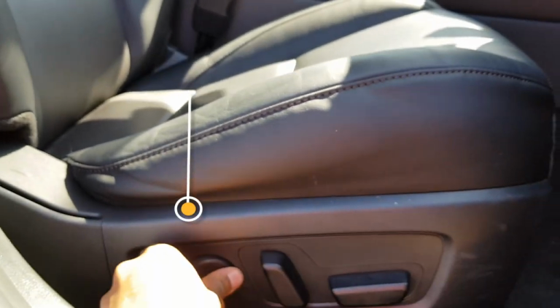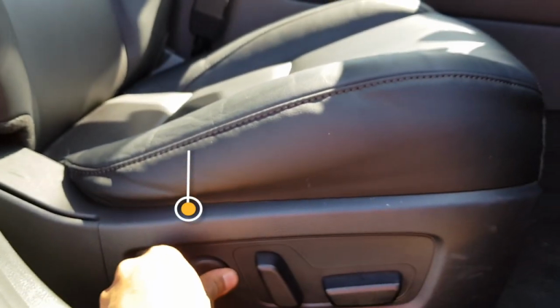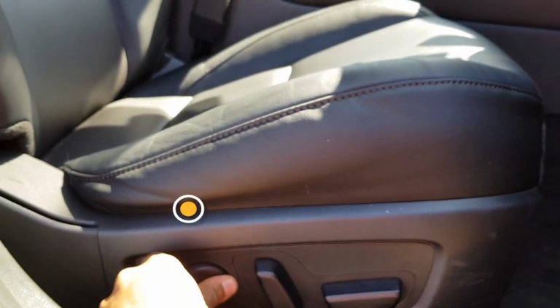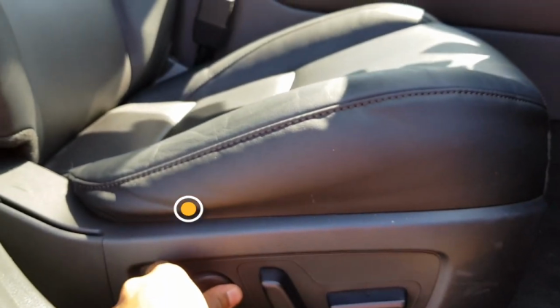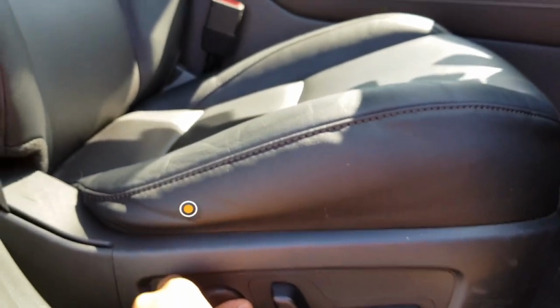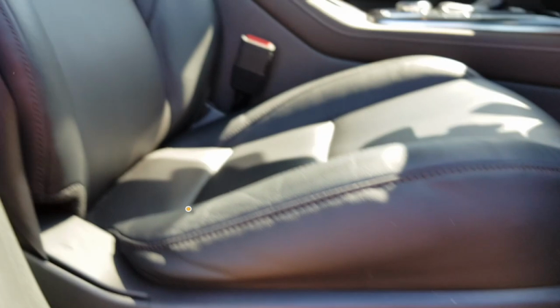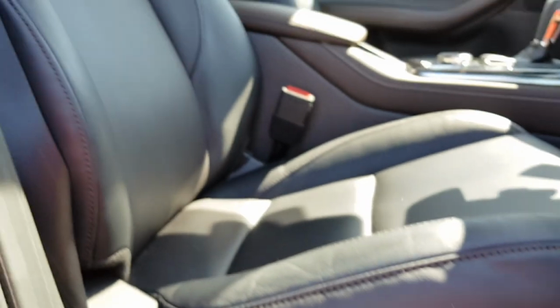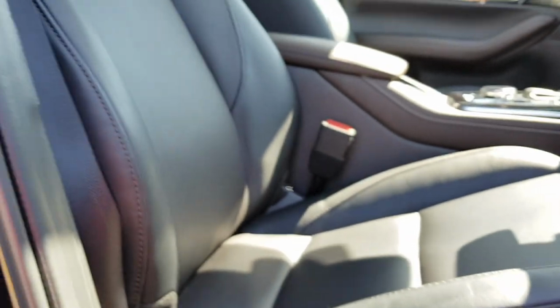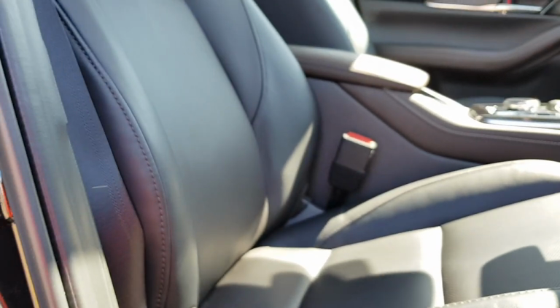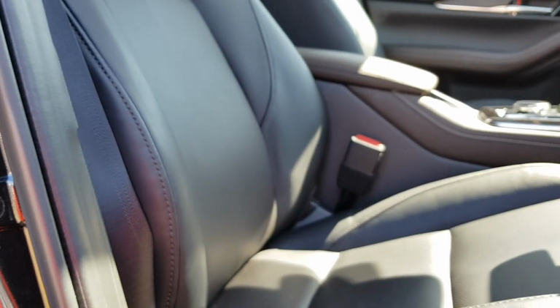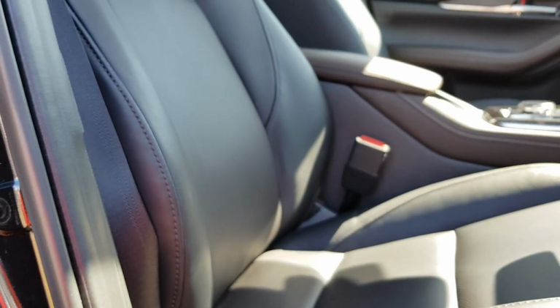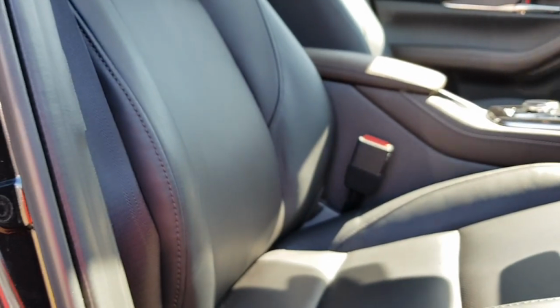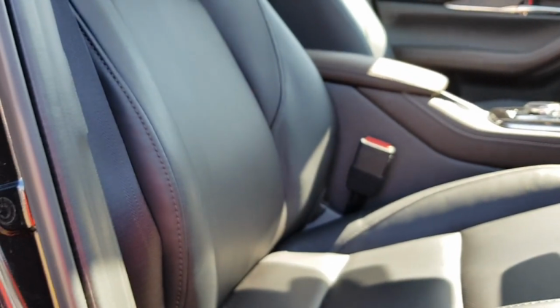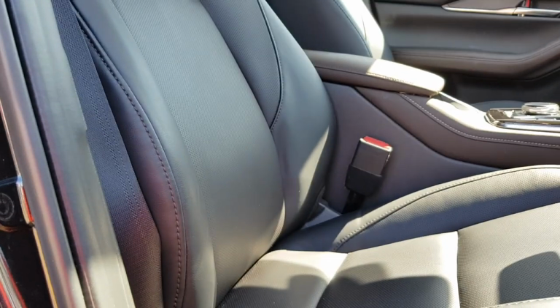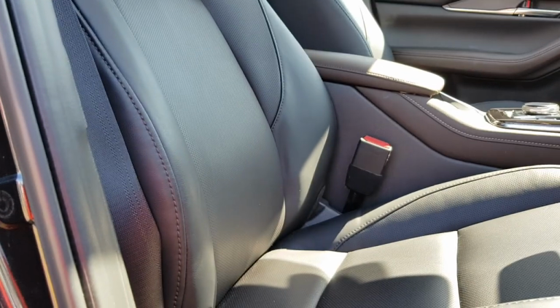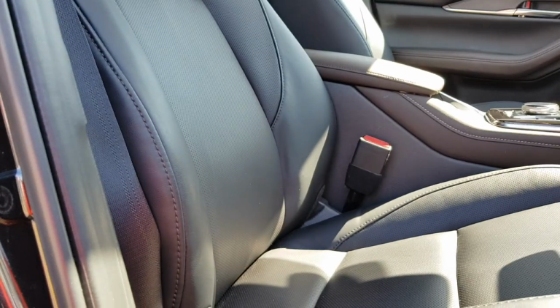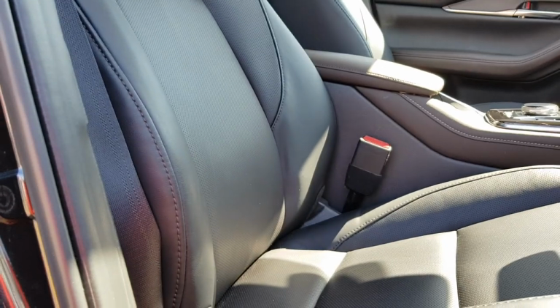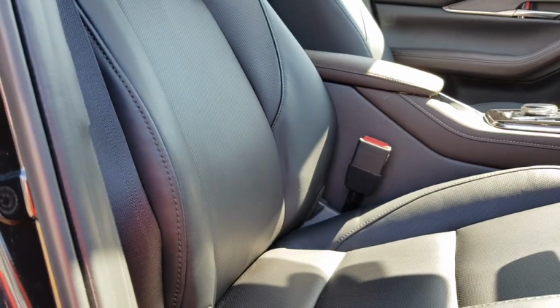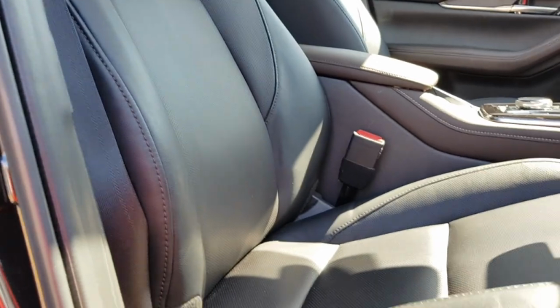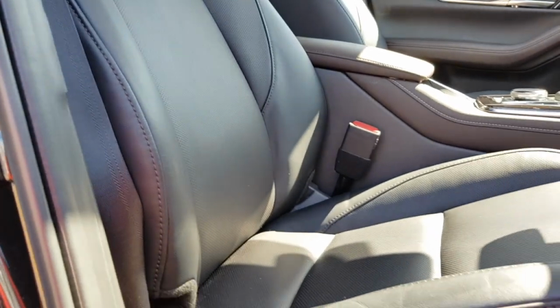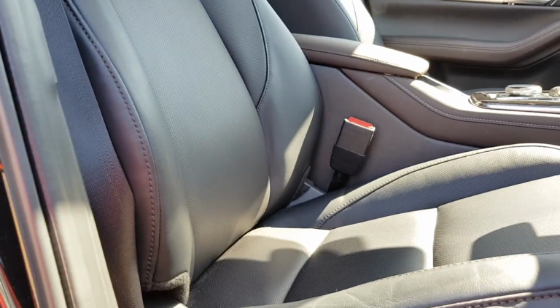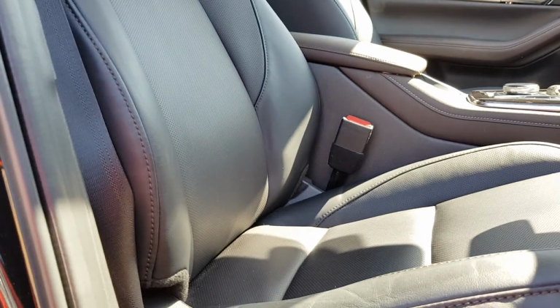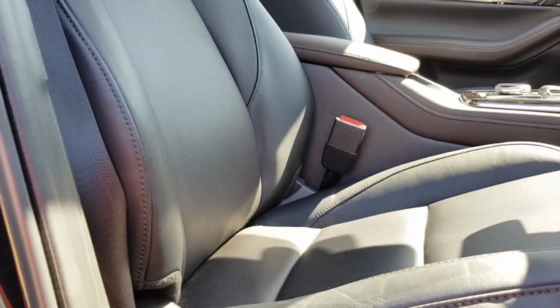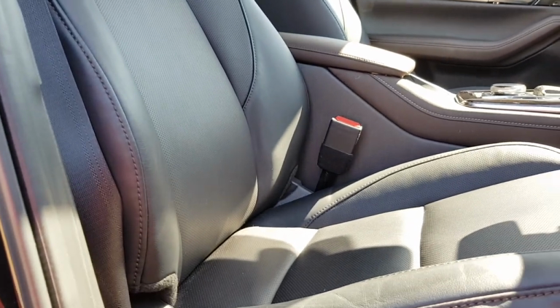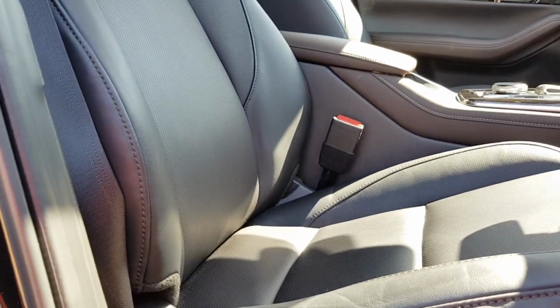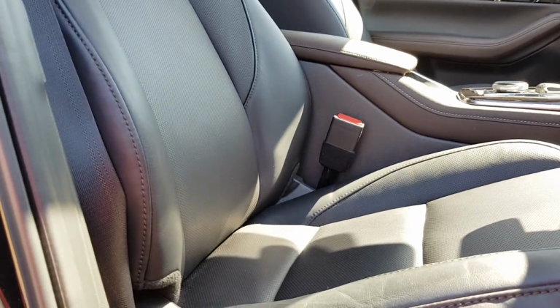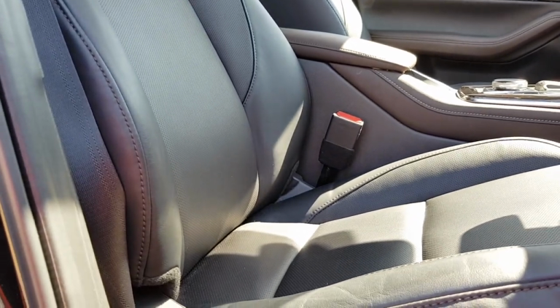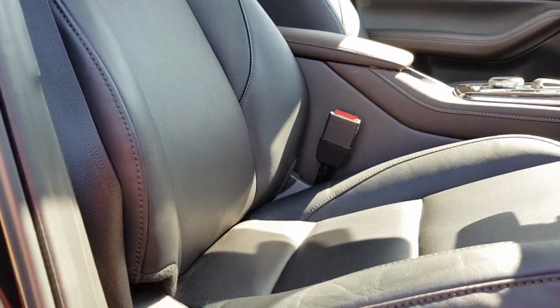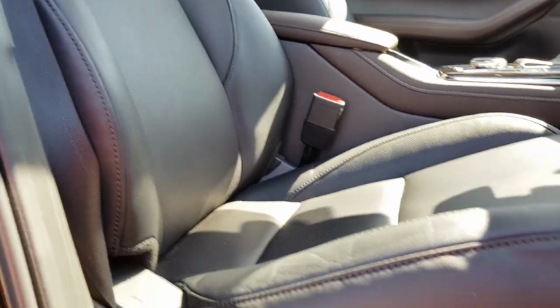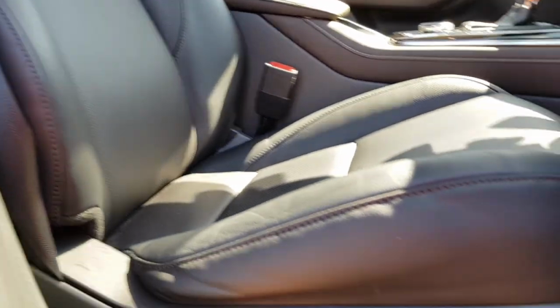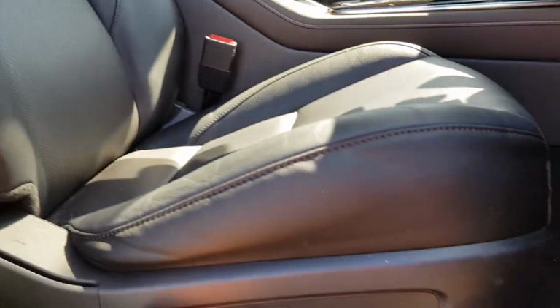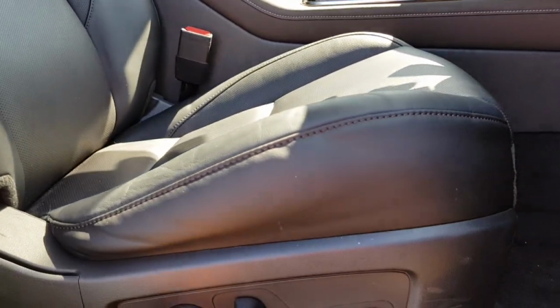Adjusting the seat controls increases lumbar support — very cool.